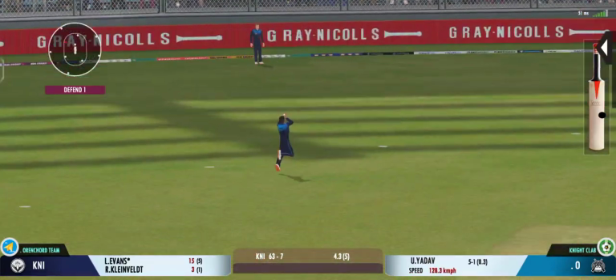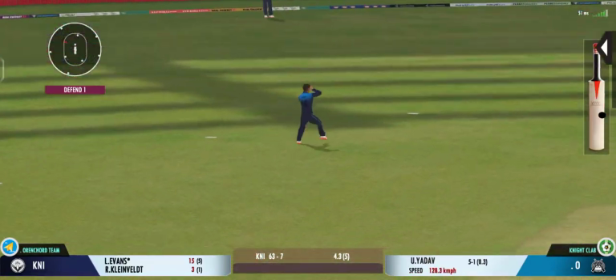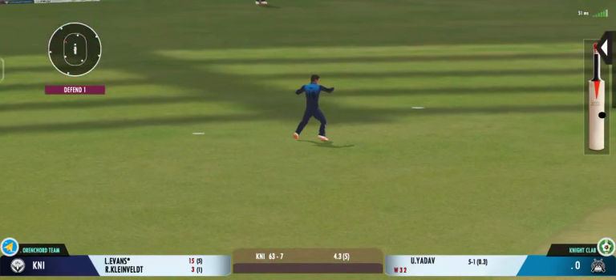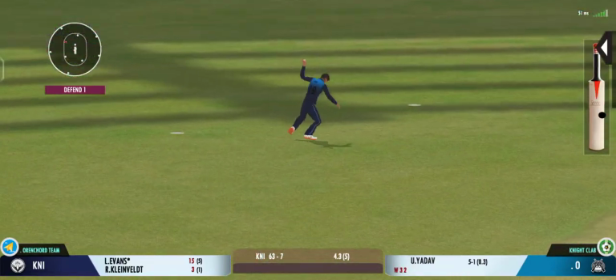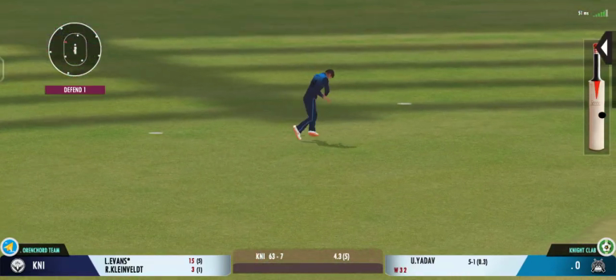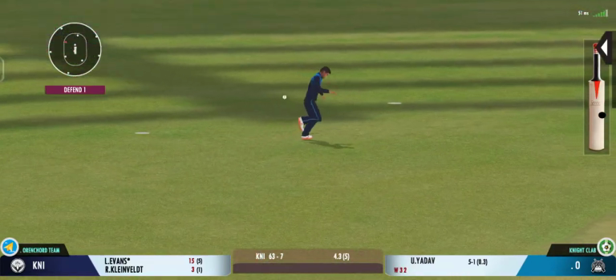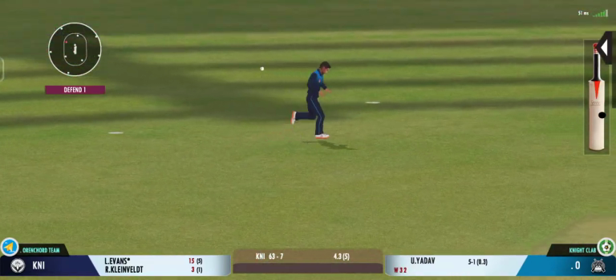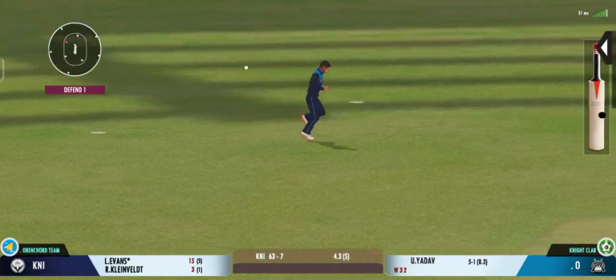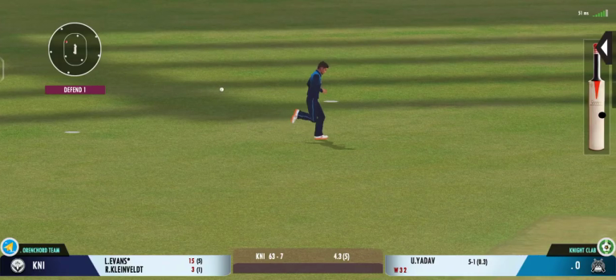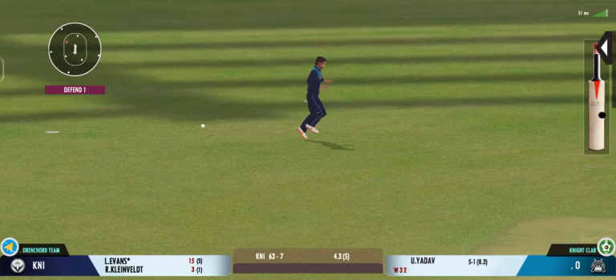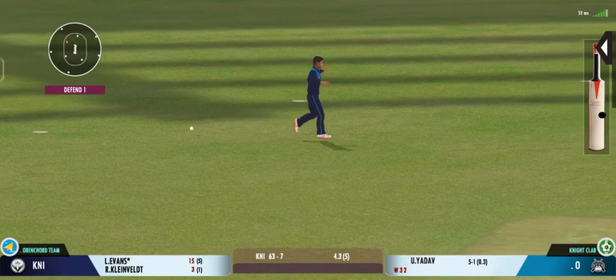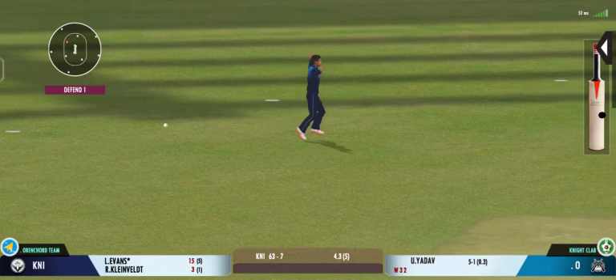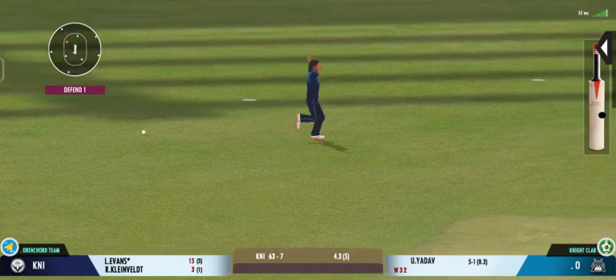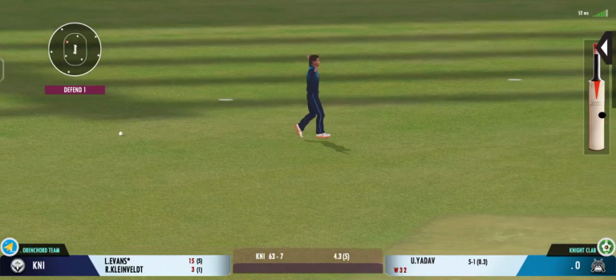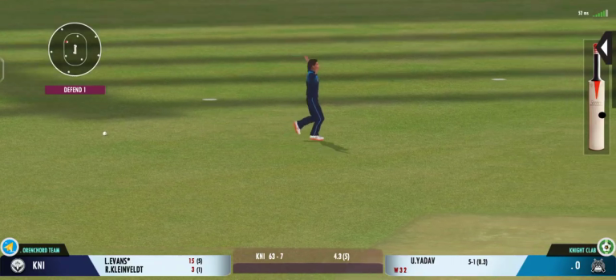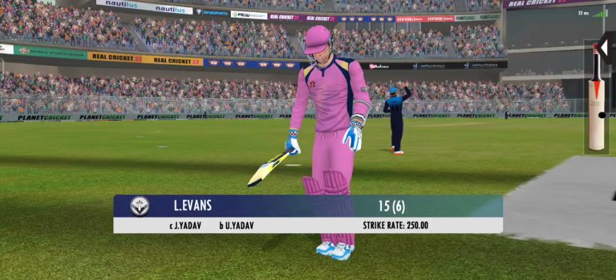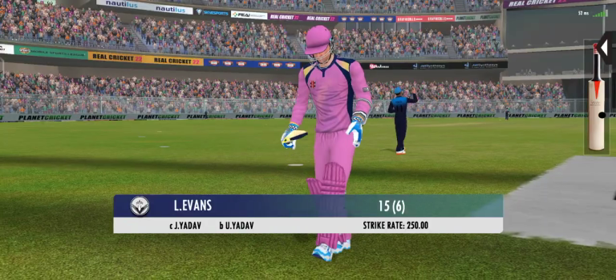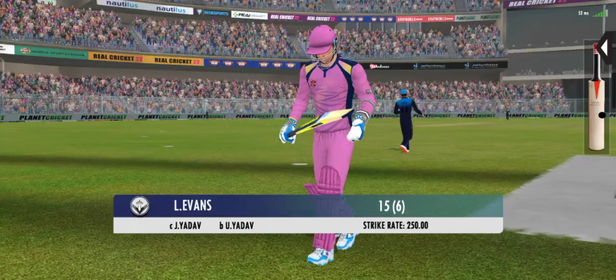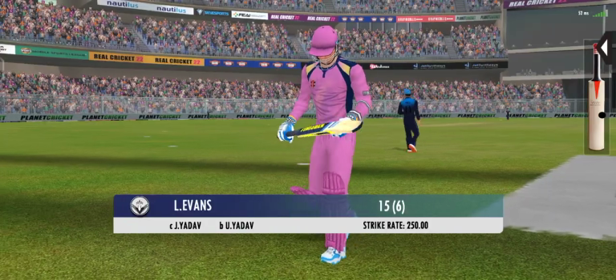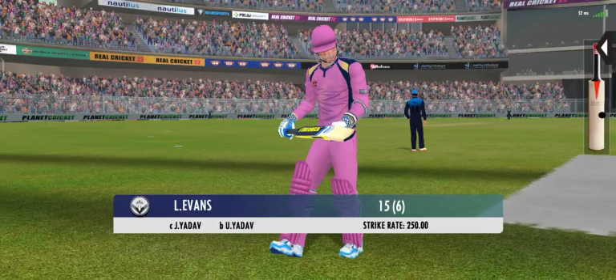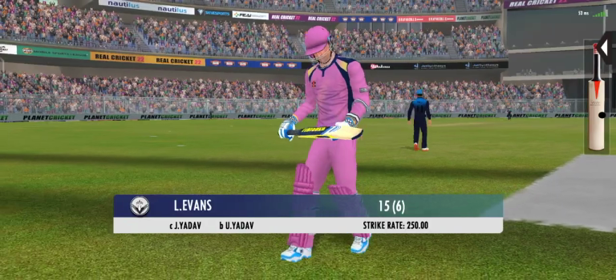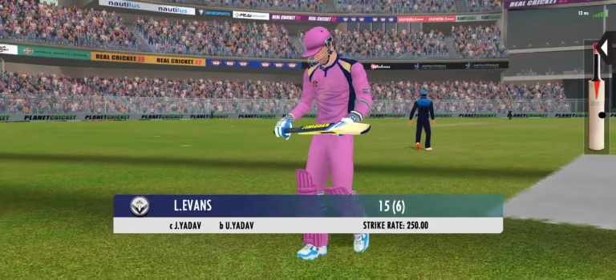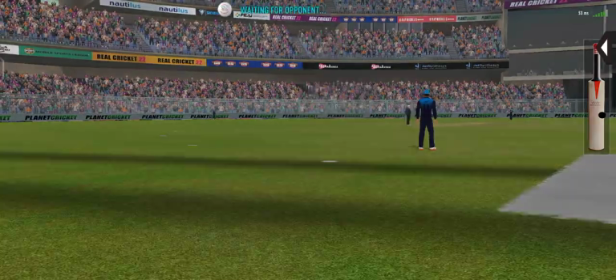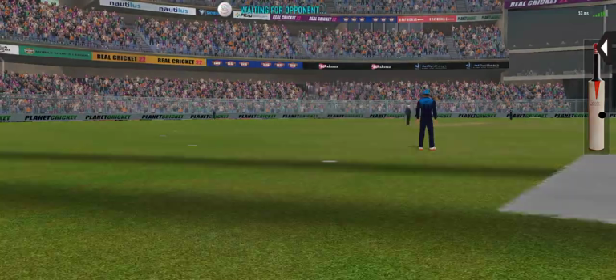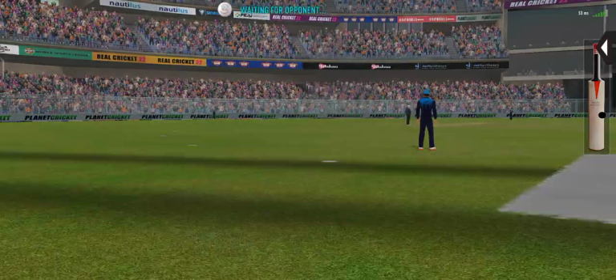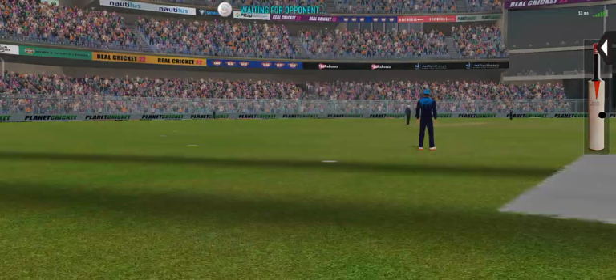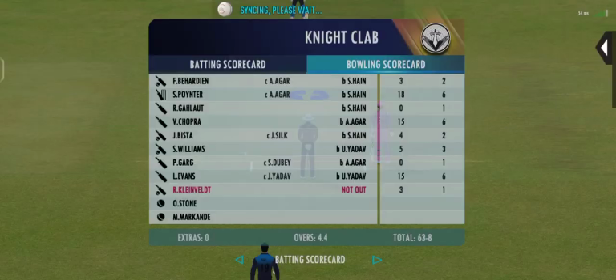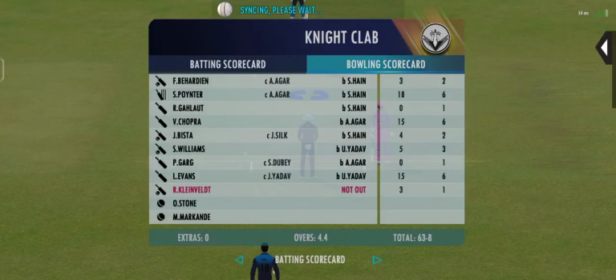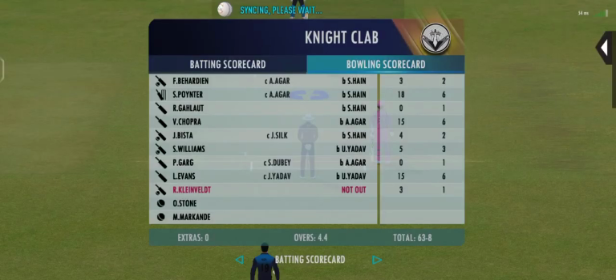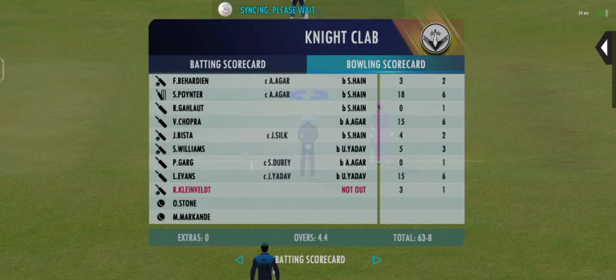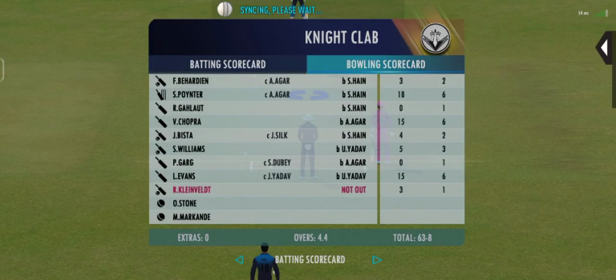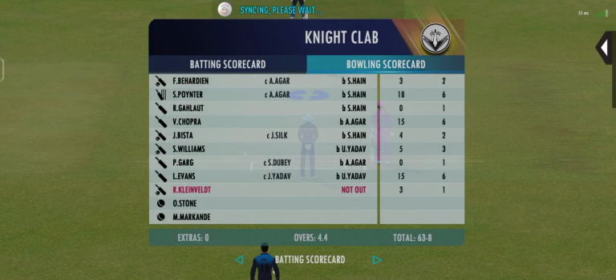Got him! That's a loose shot by the batsman. The batsman takes the long walk back to the pavilion.